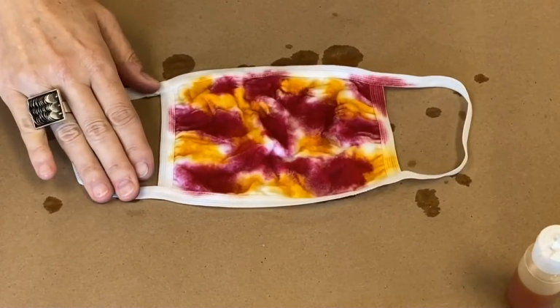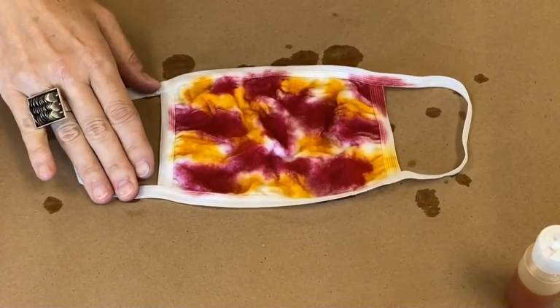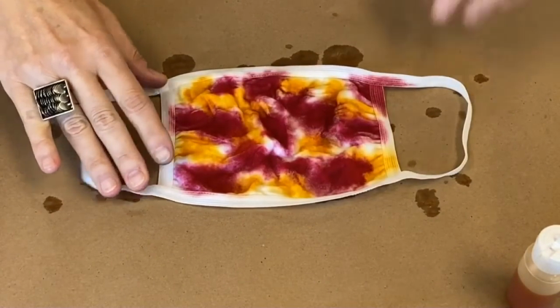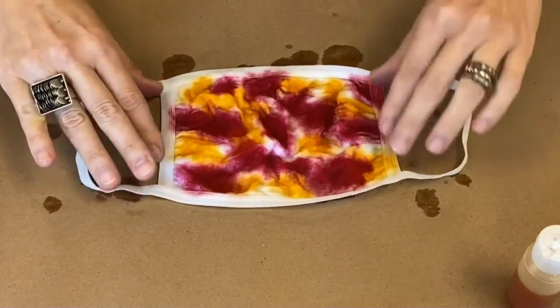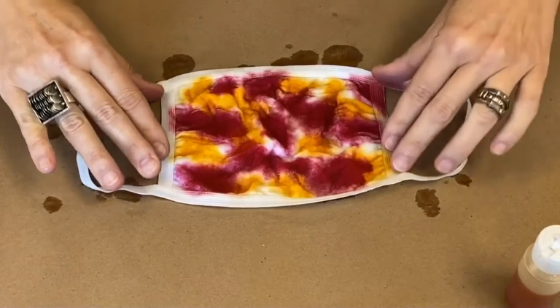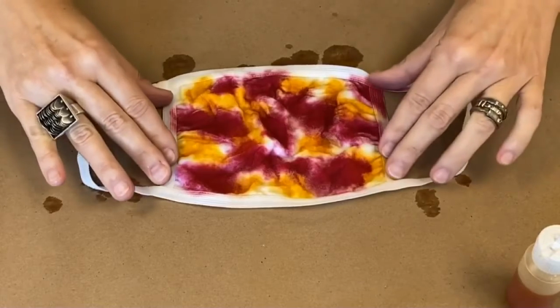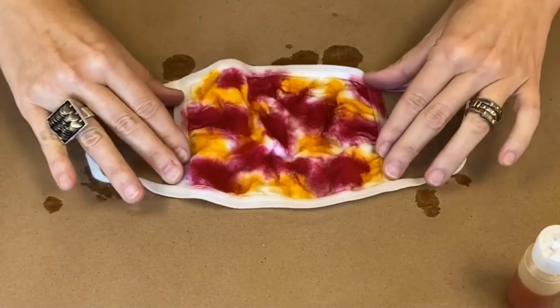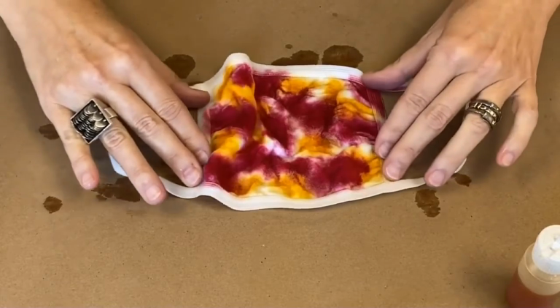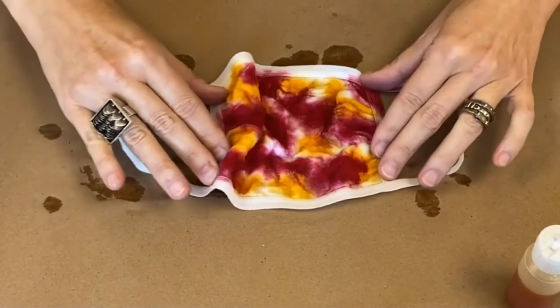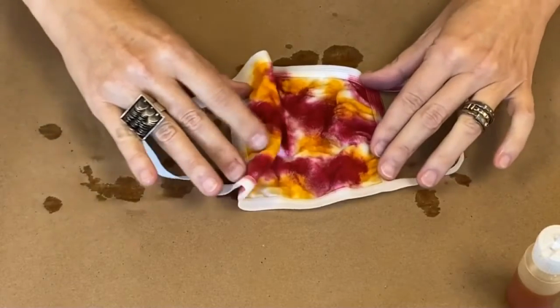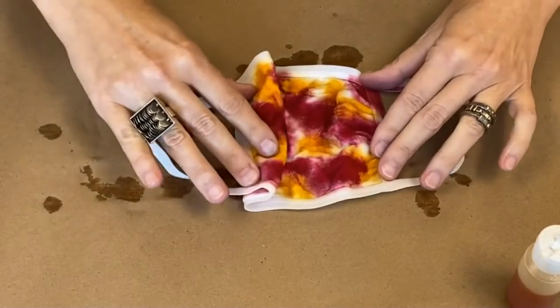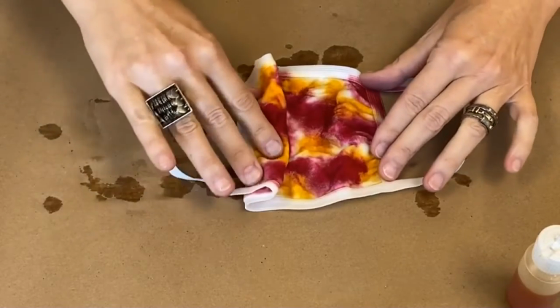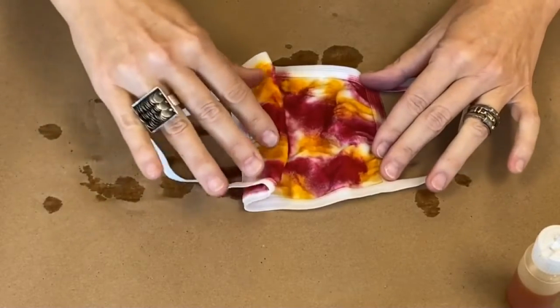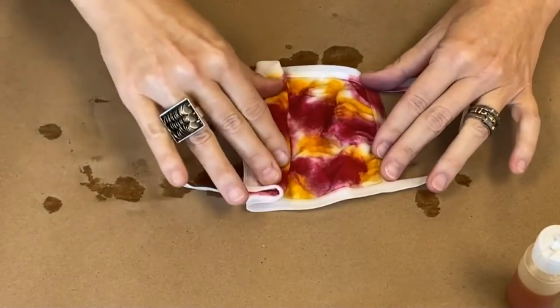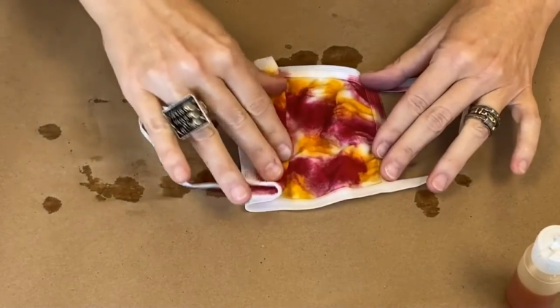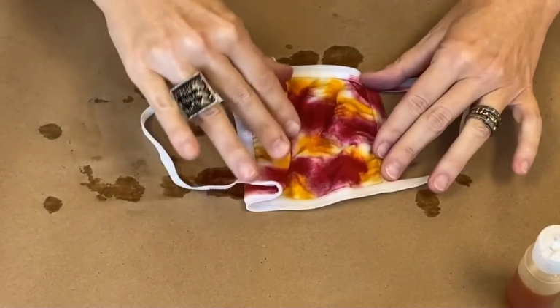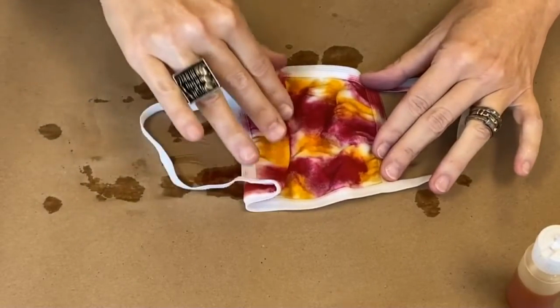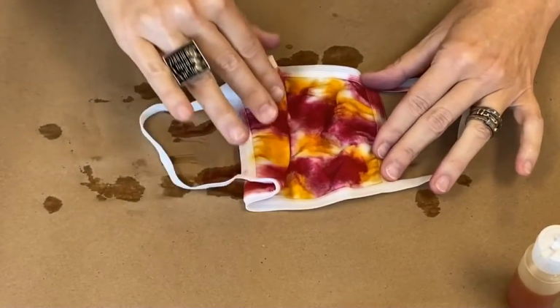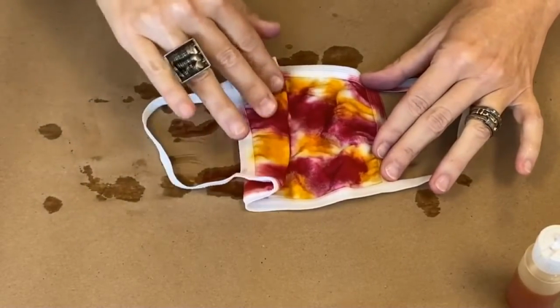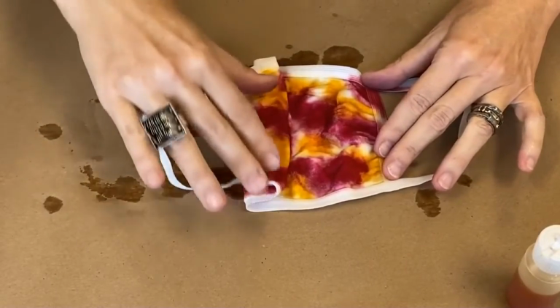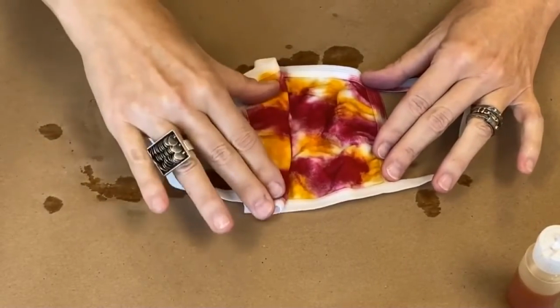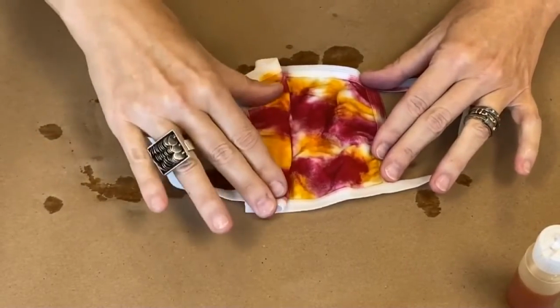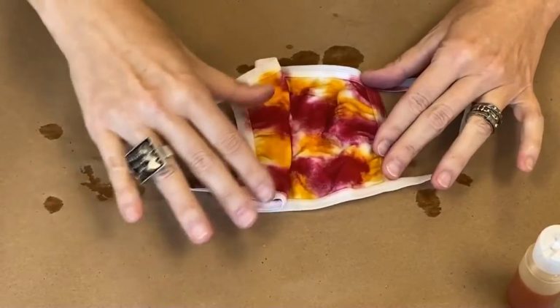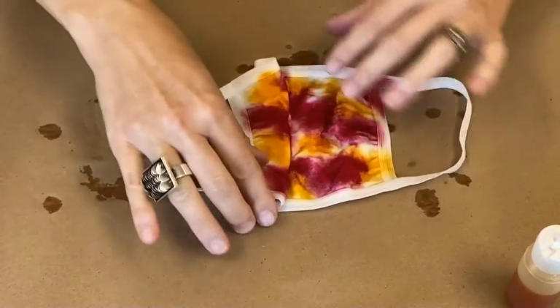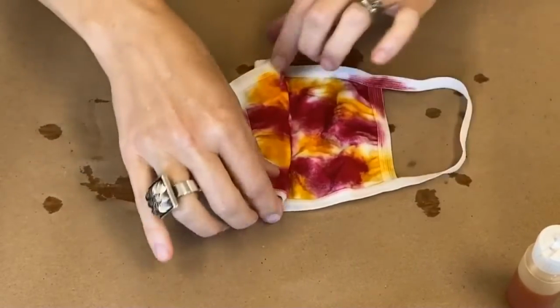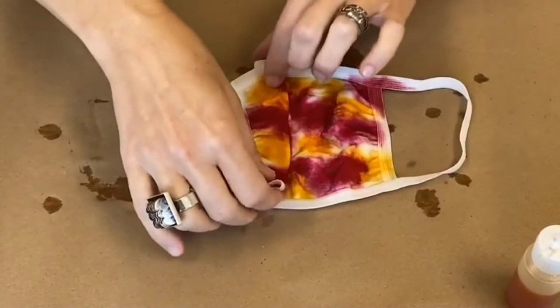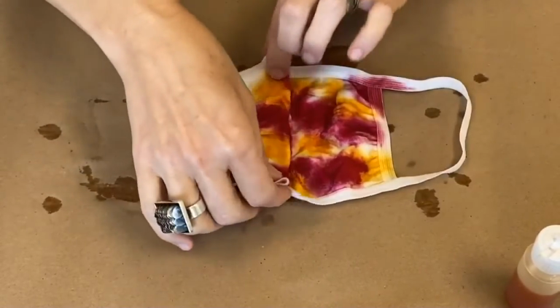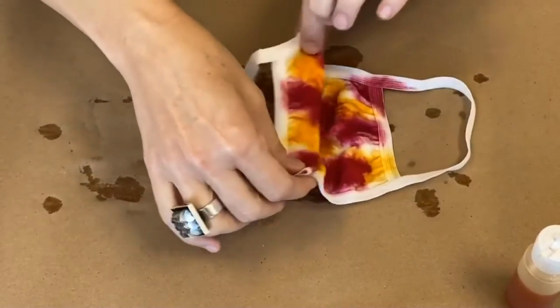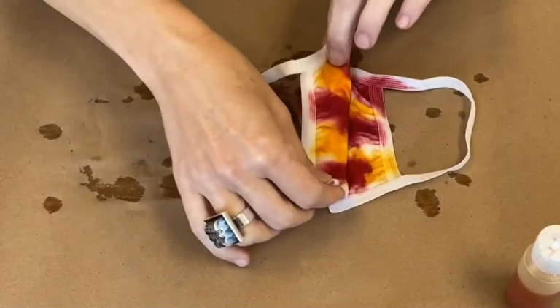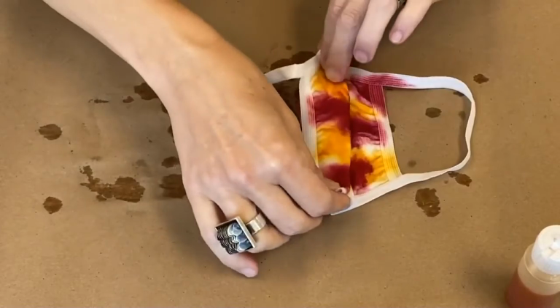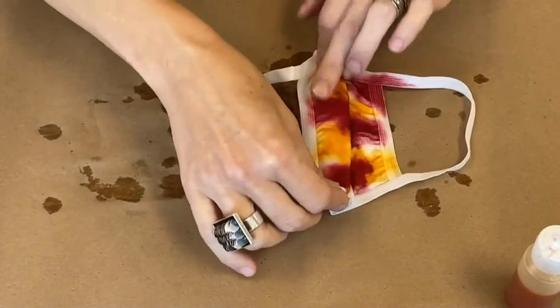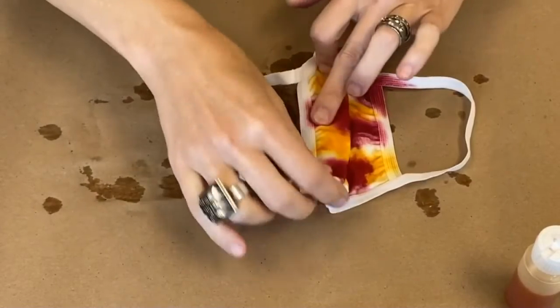To help the dyes blend together, fold and press or smush parts of the mask together.